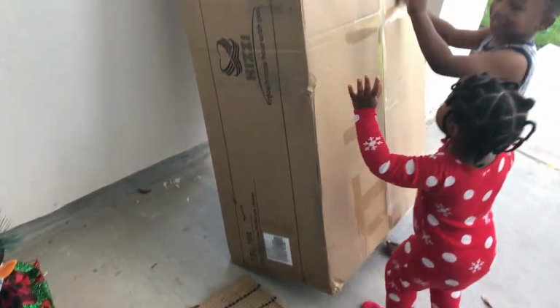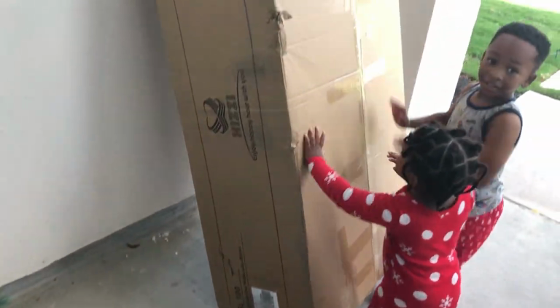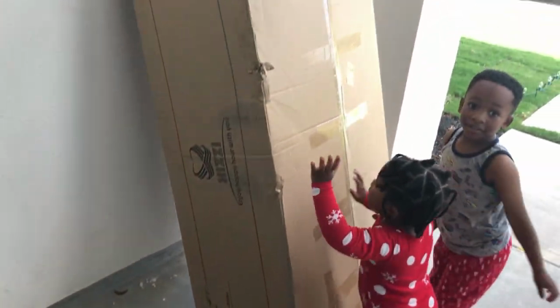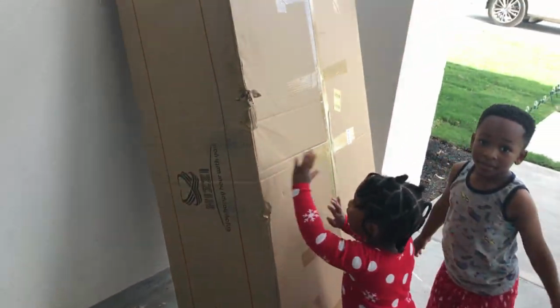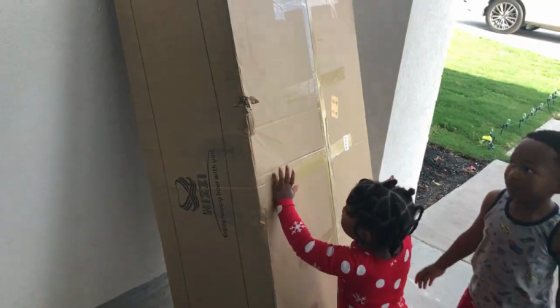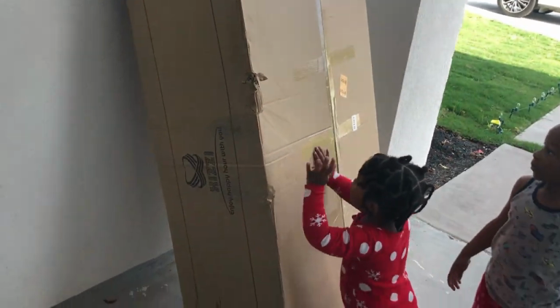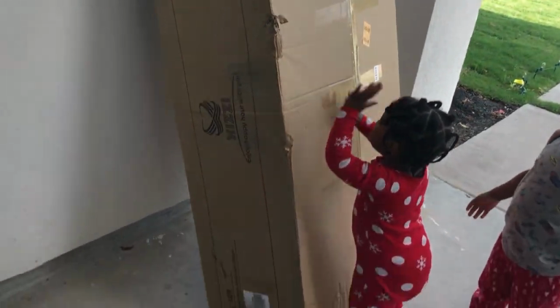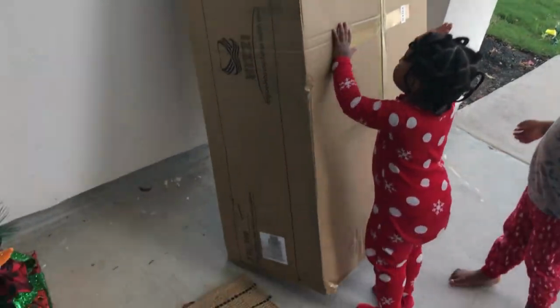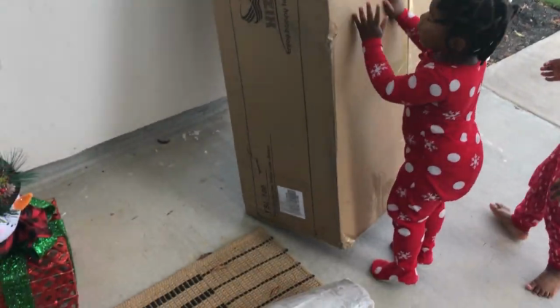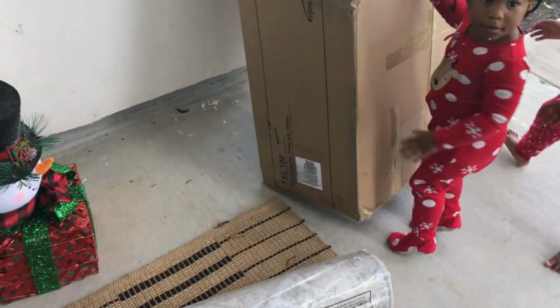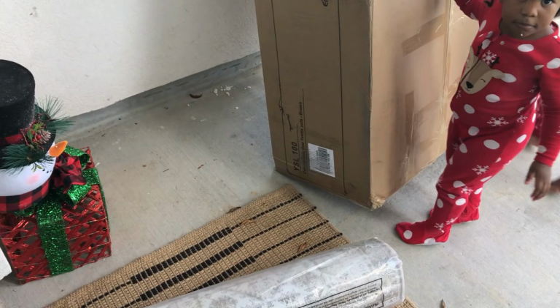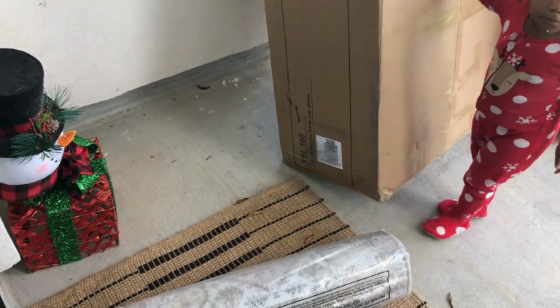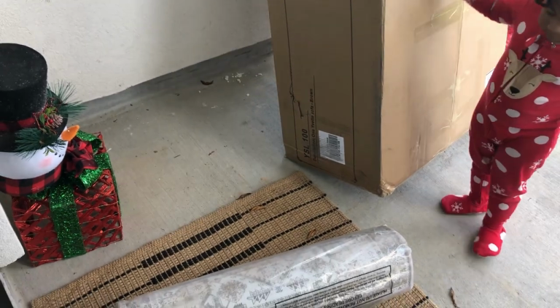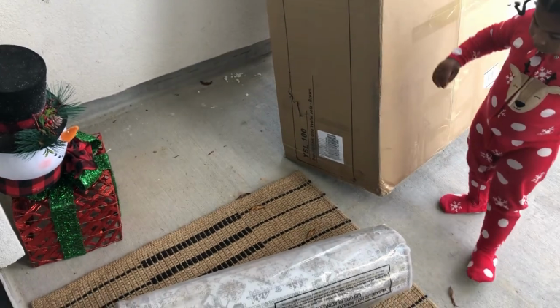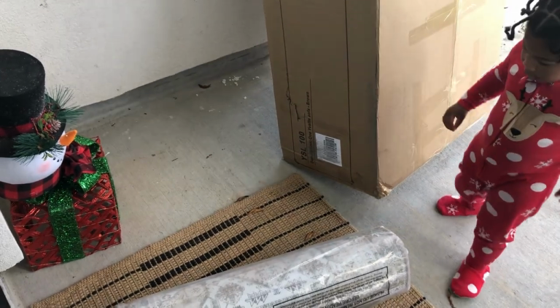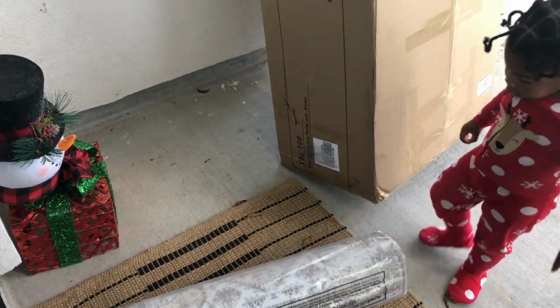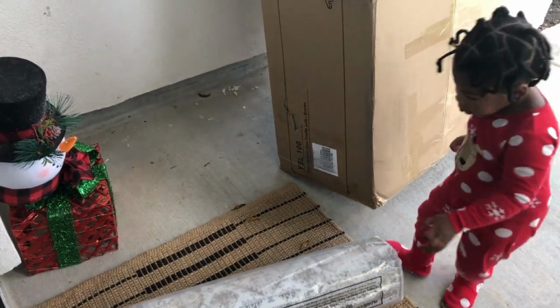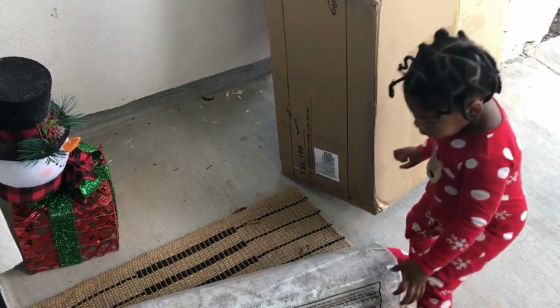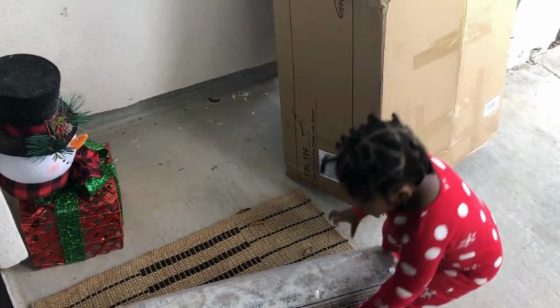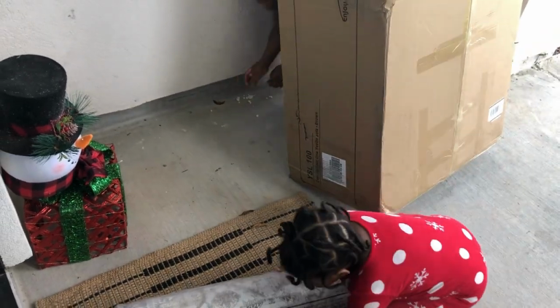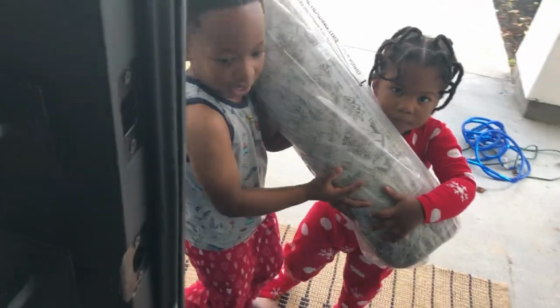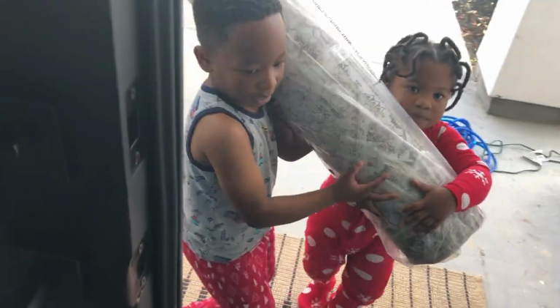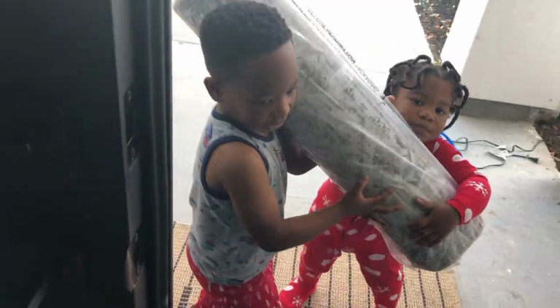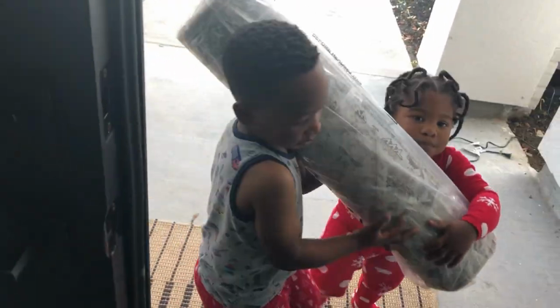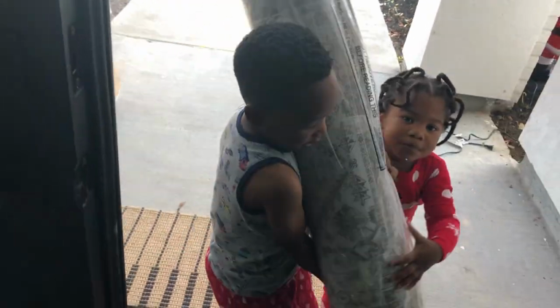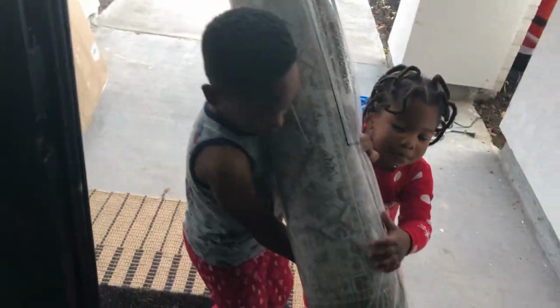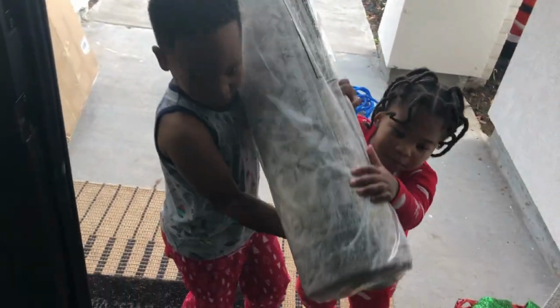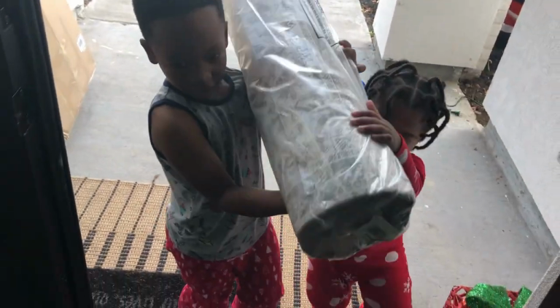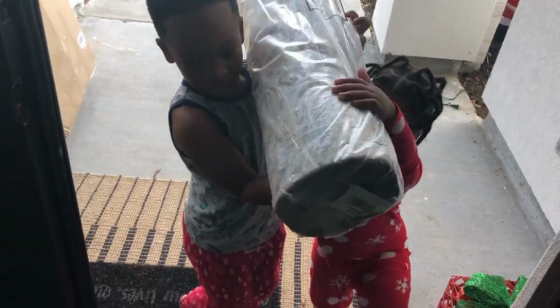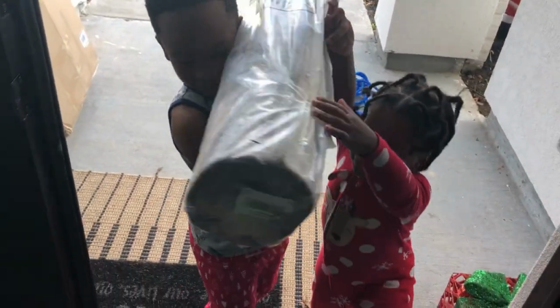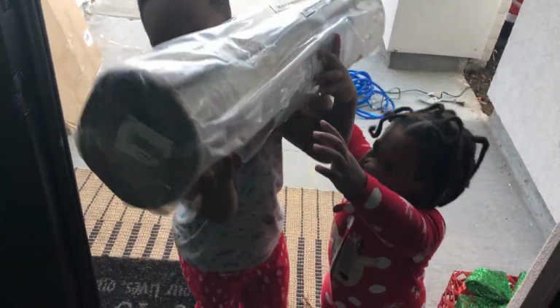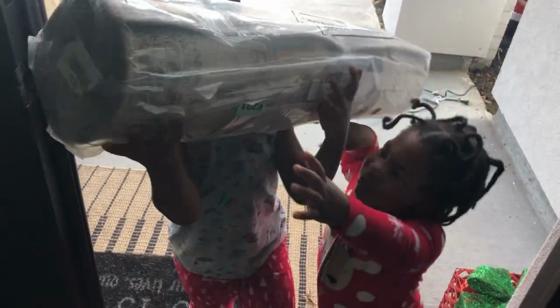It's a big package and a little package. Bring it on in, careful, careful.